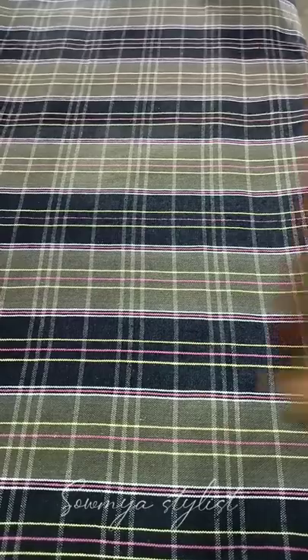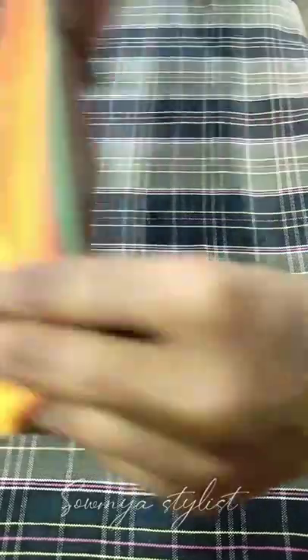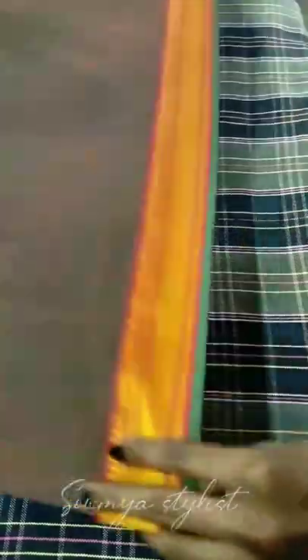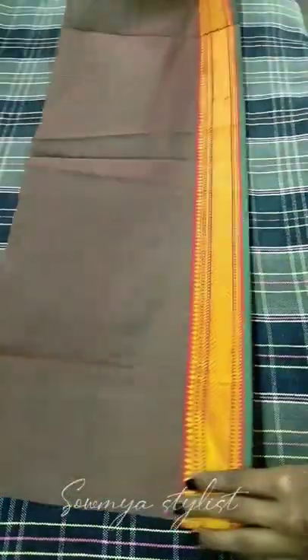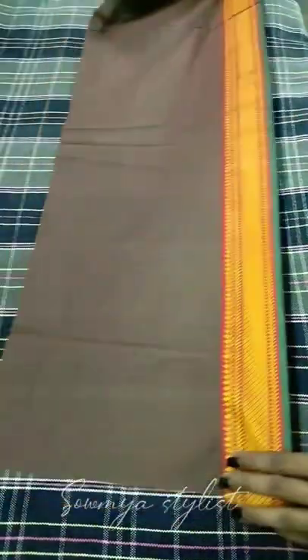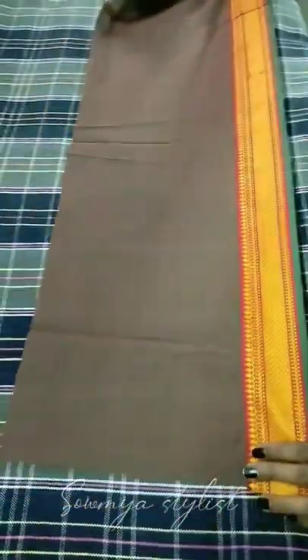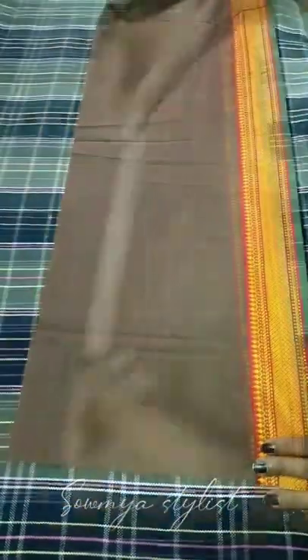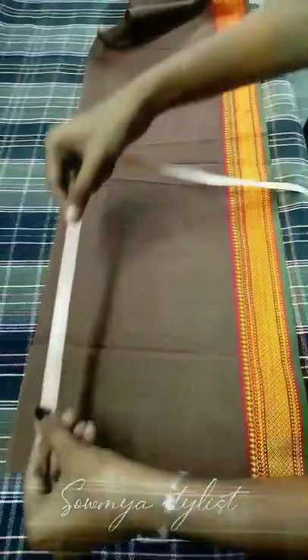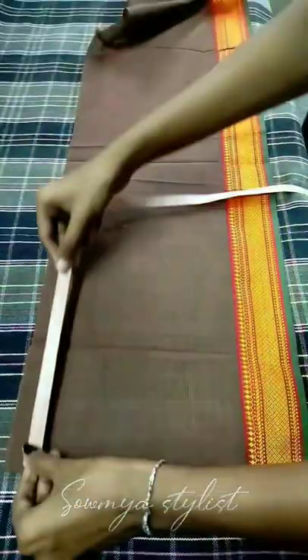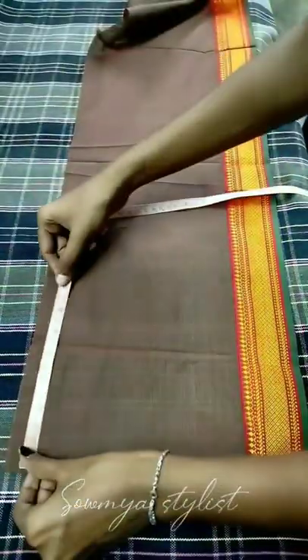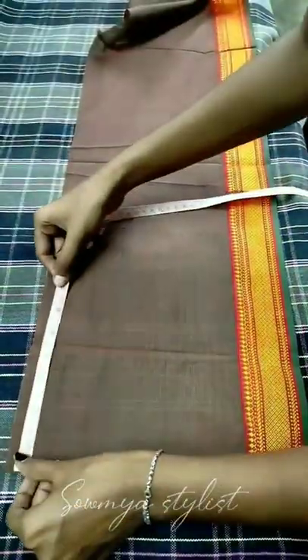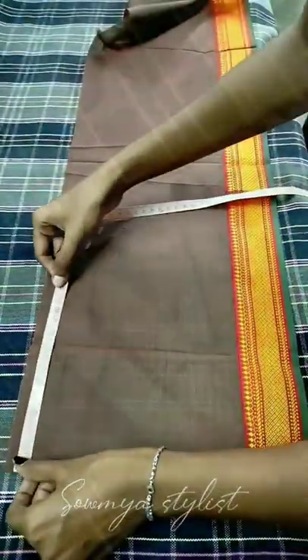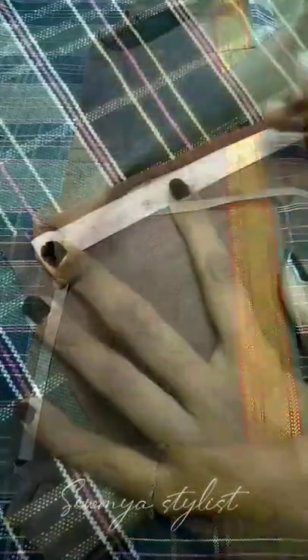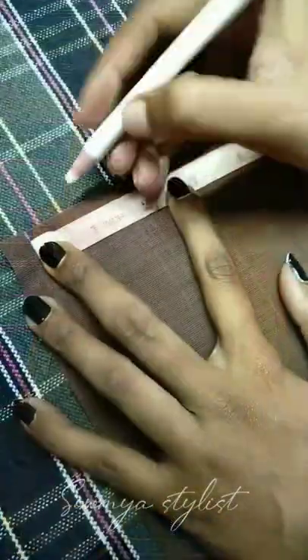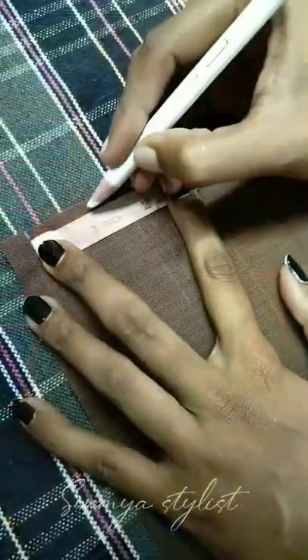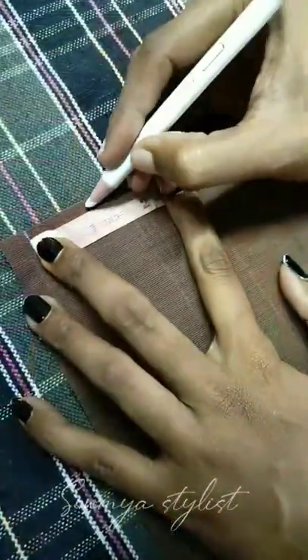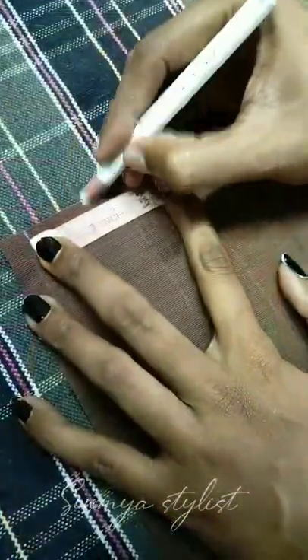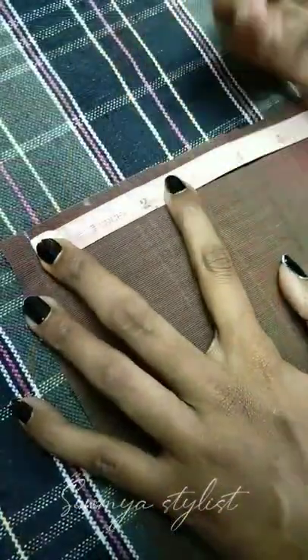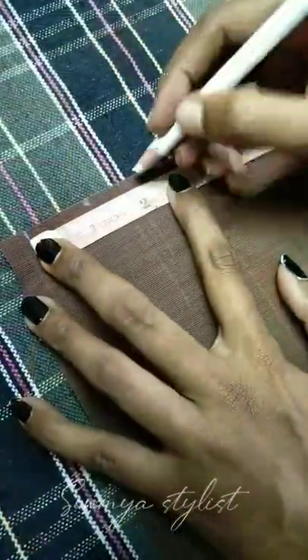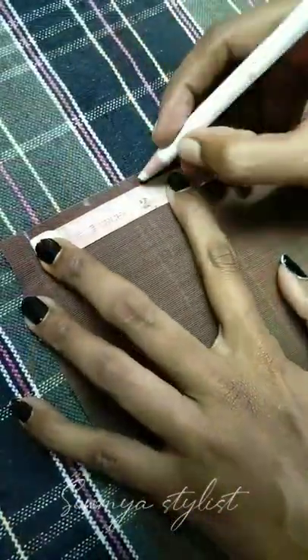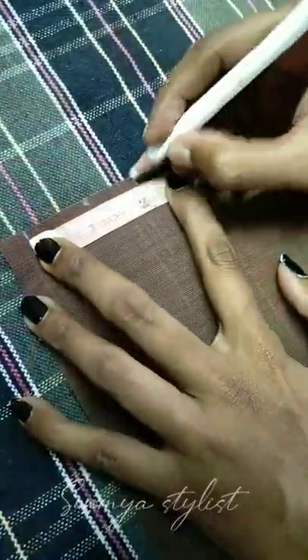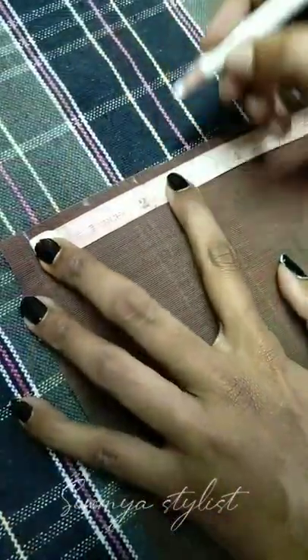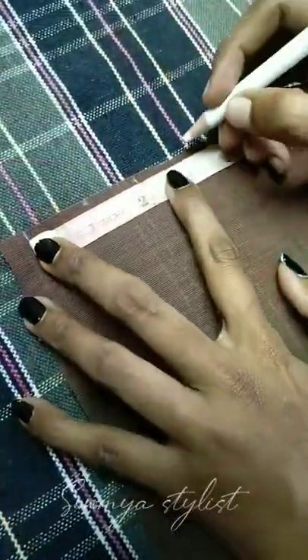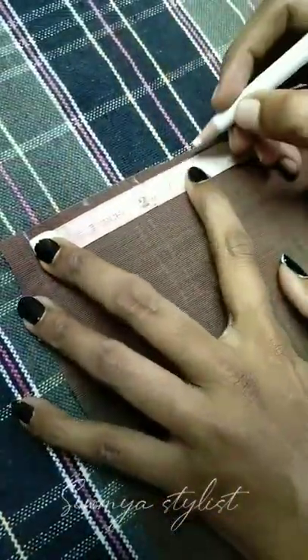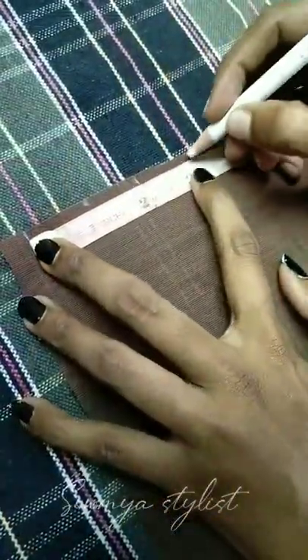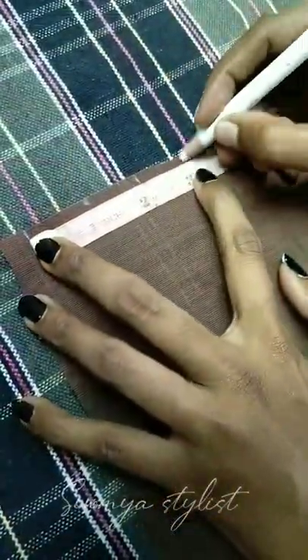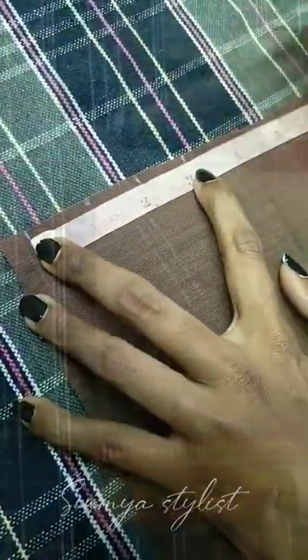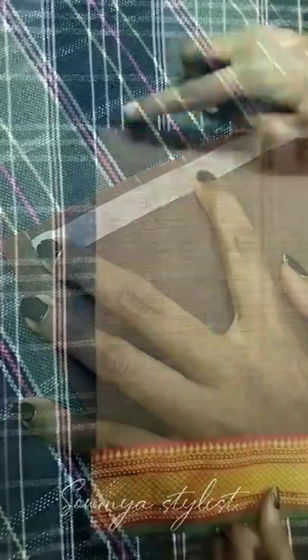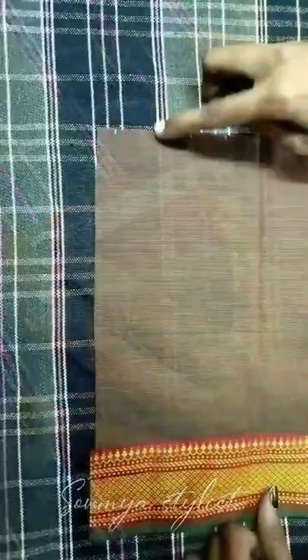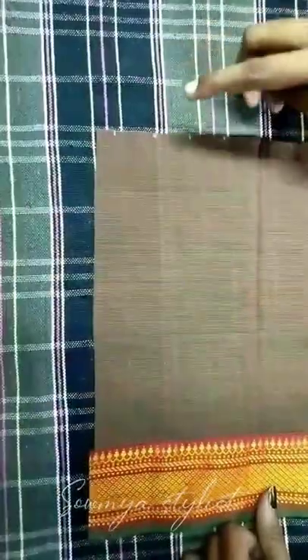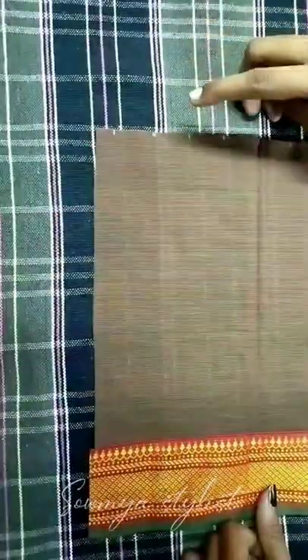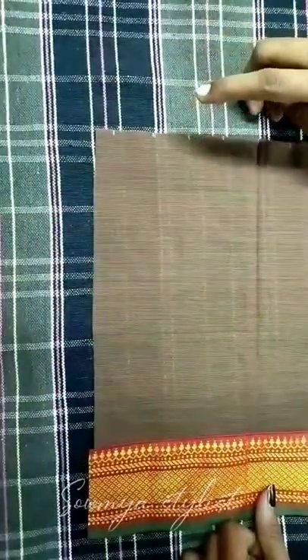Hi! In this video, we are going to show you the perfect stitch. Half-inch C11s, every one-inch, you will mark the fabric fully.